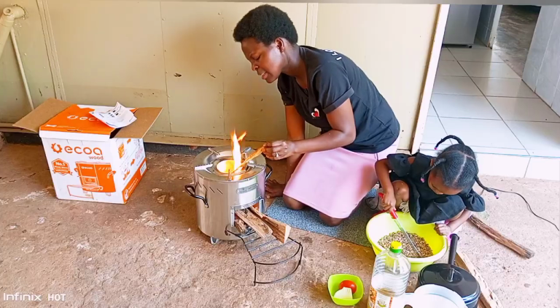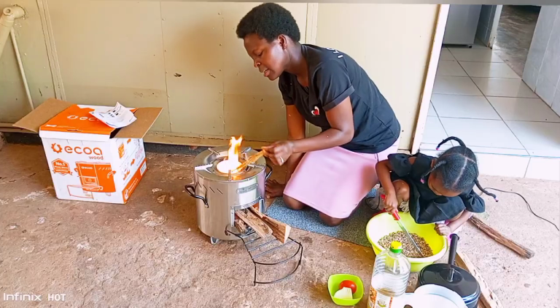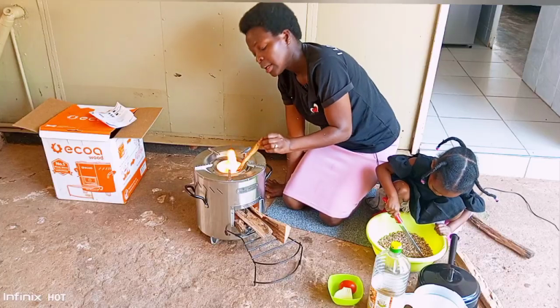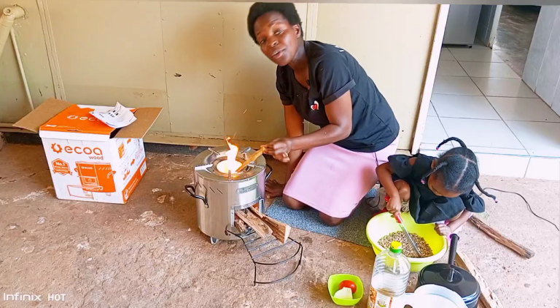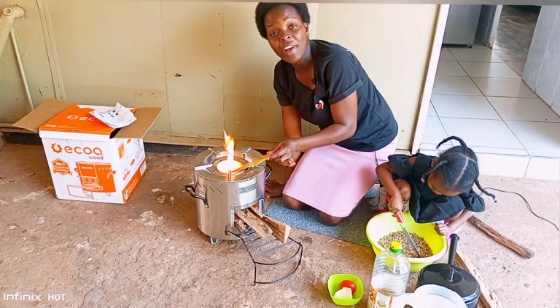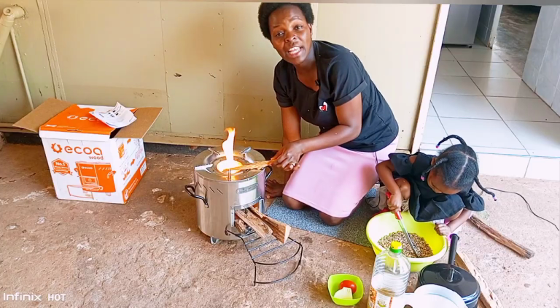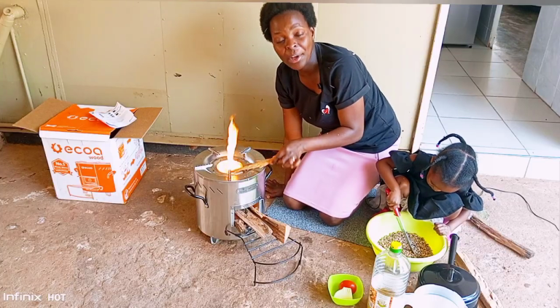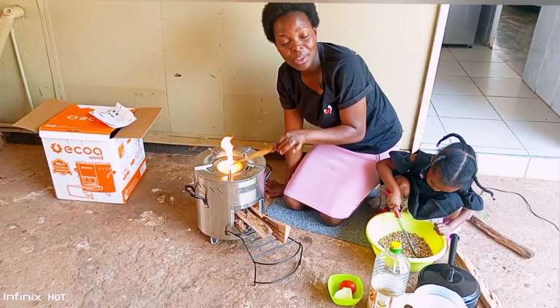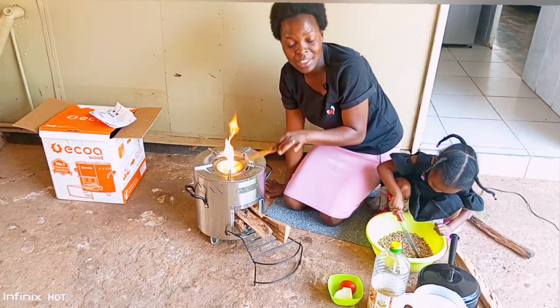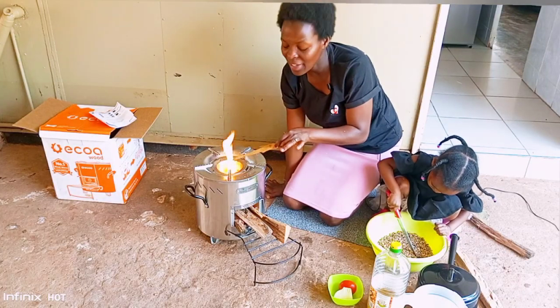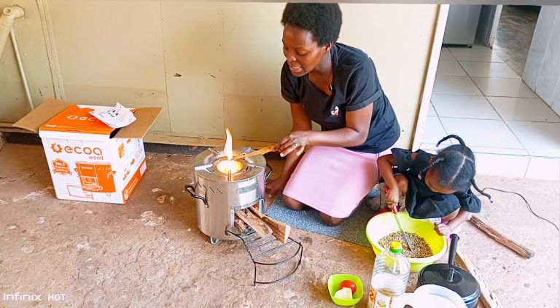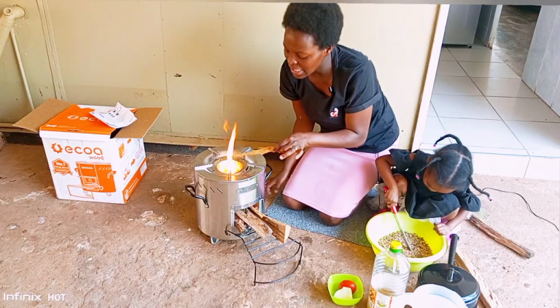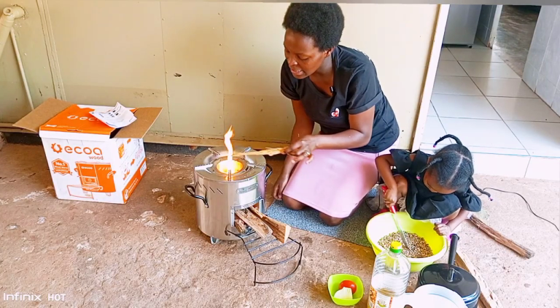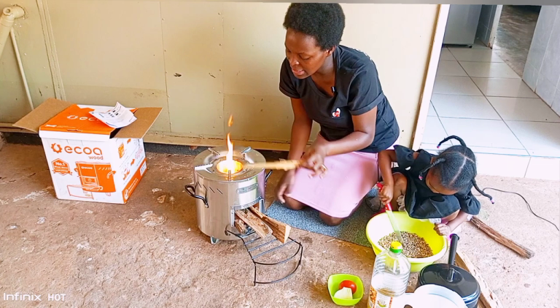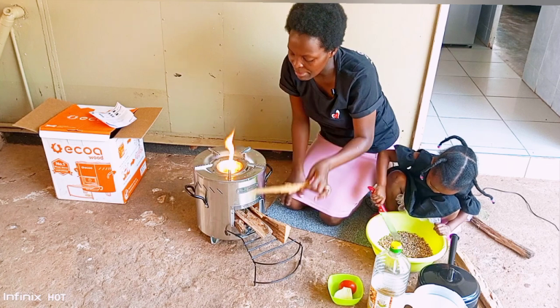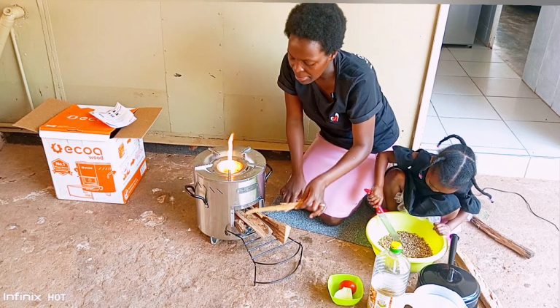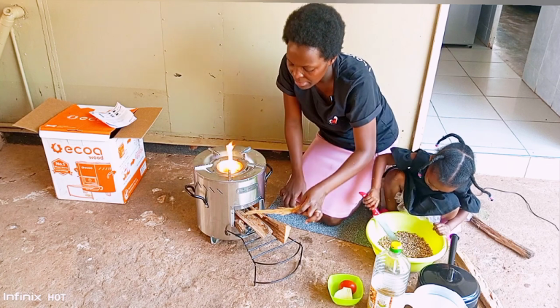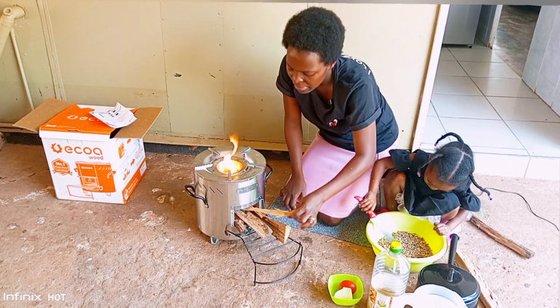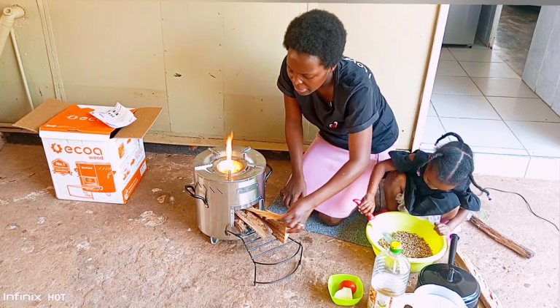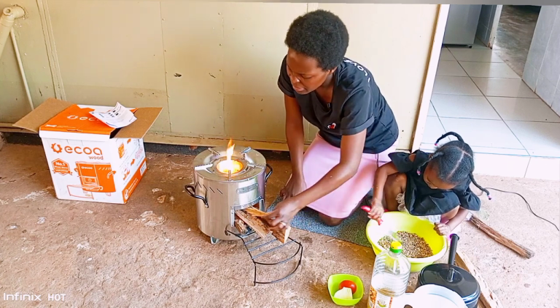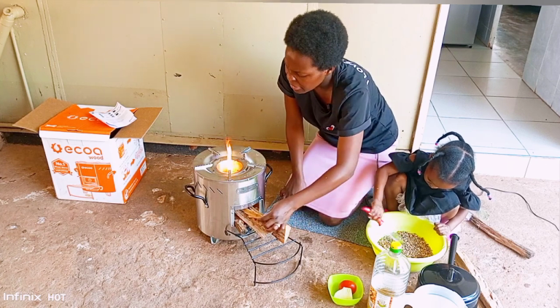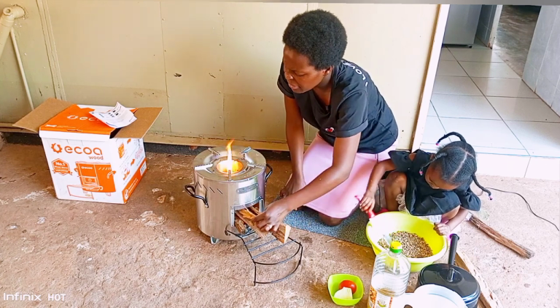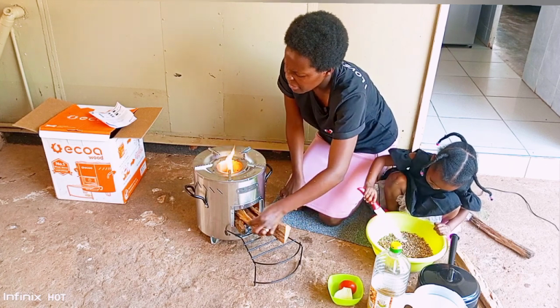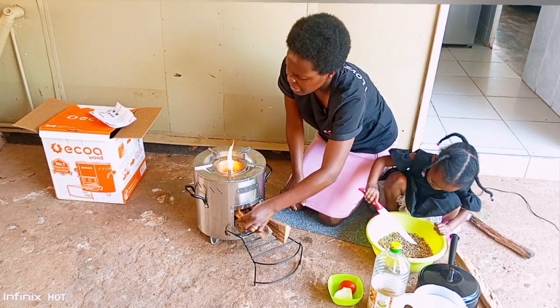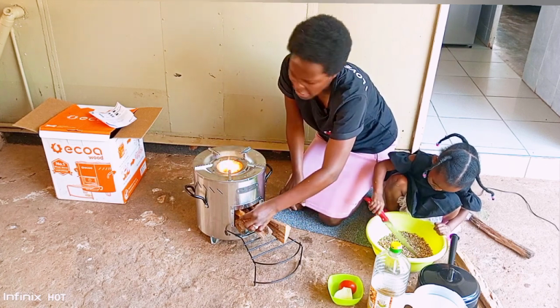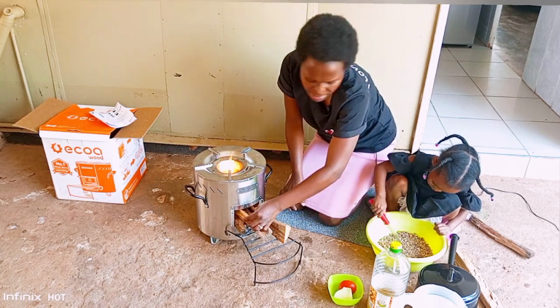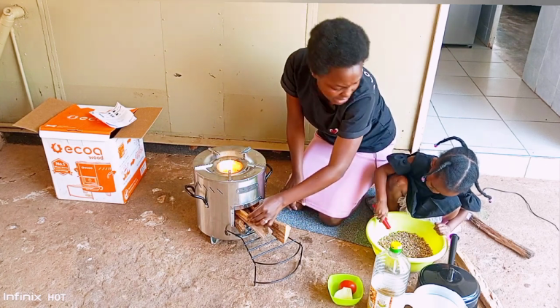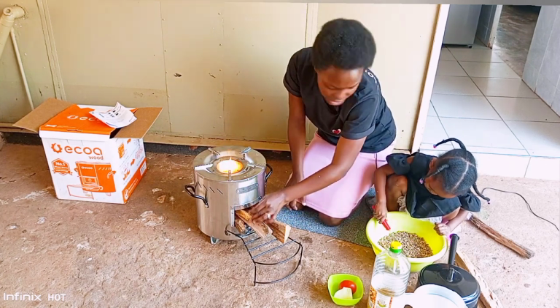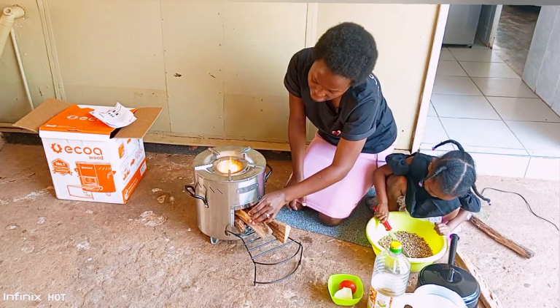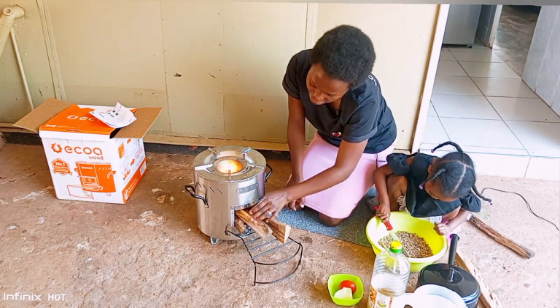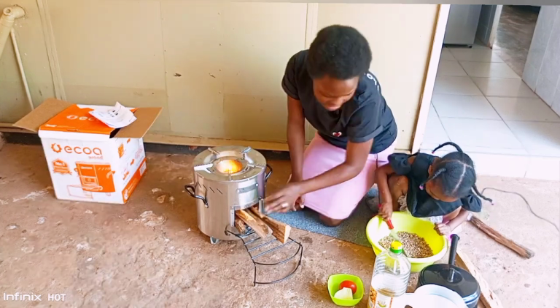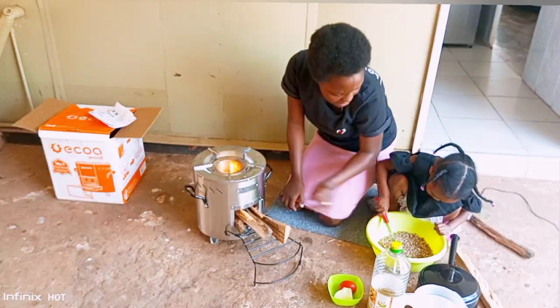Finally I got this fire started somehow. I managed to get that done.